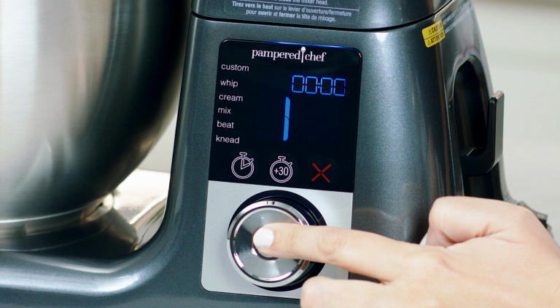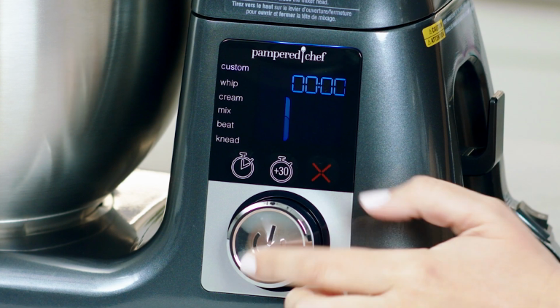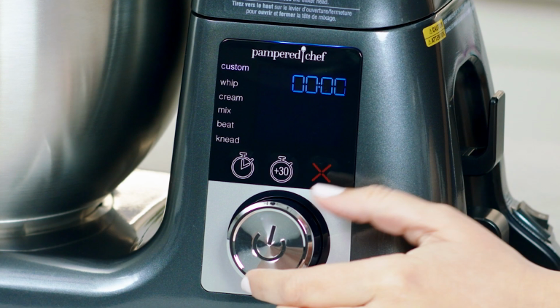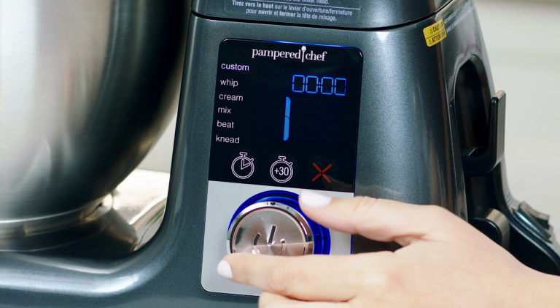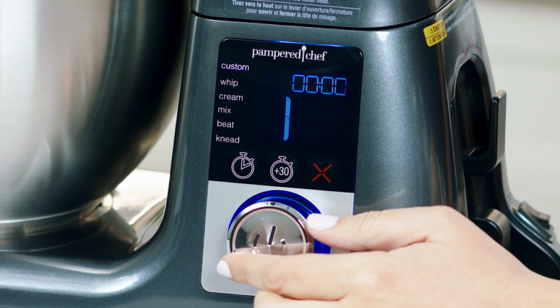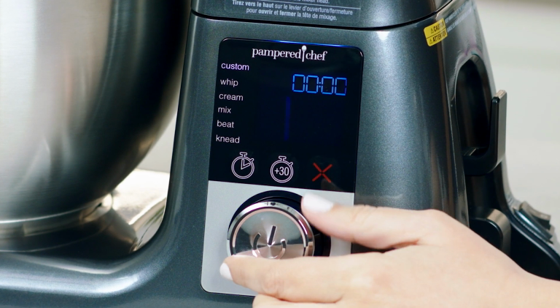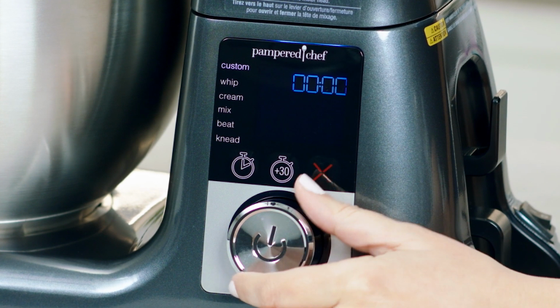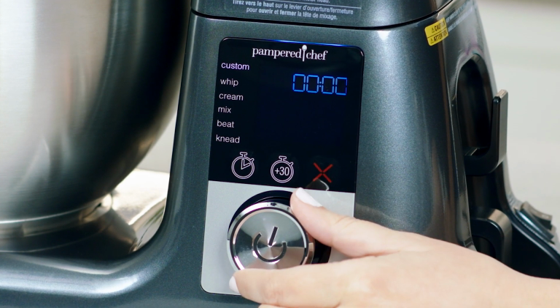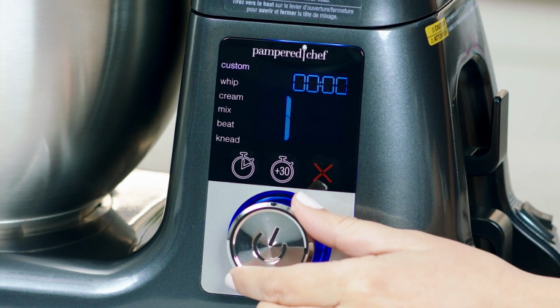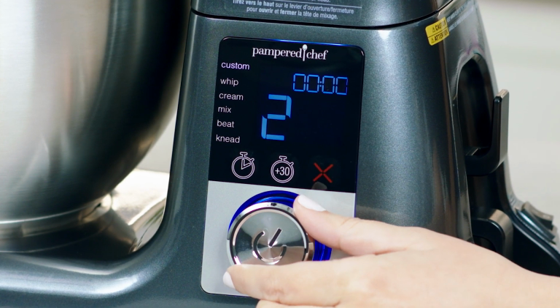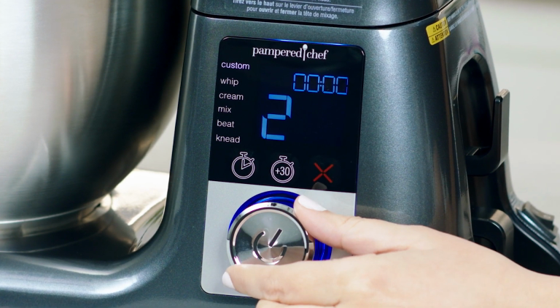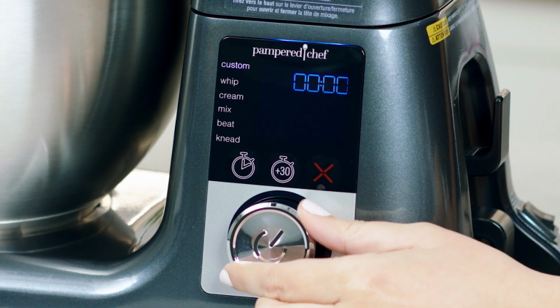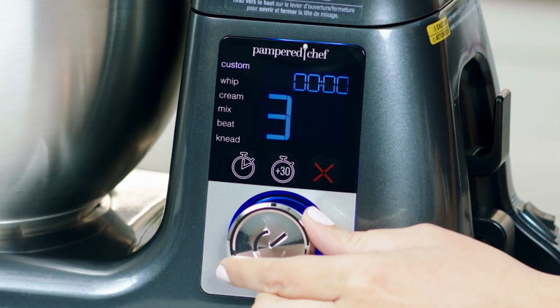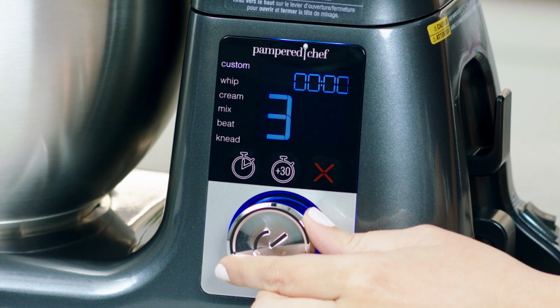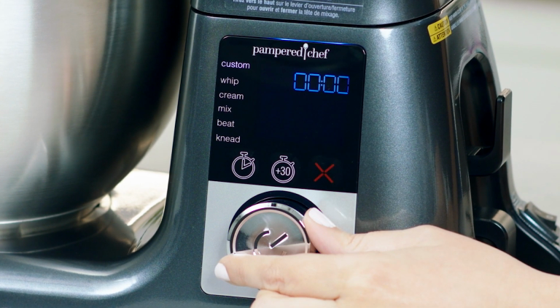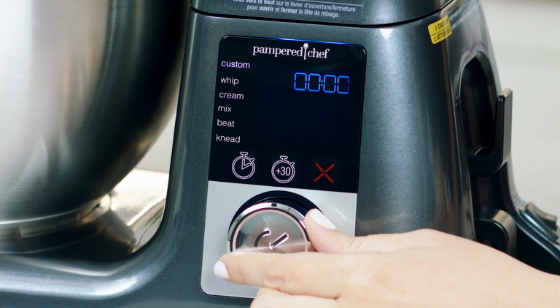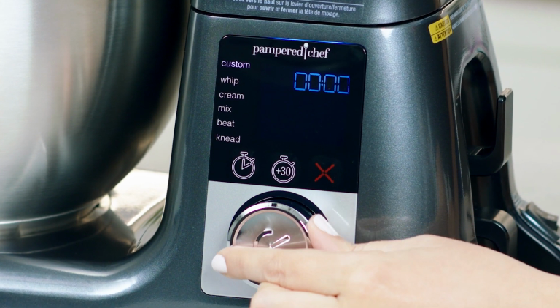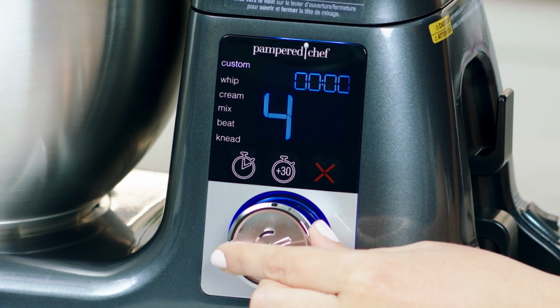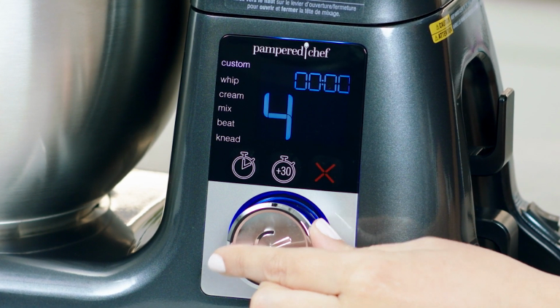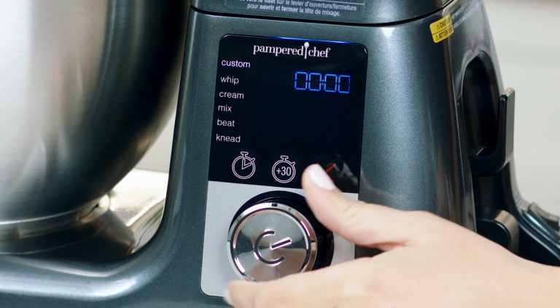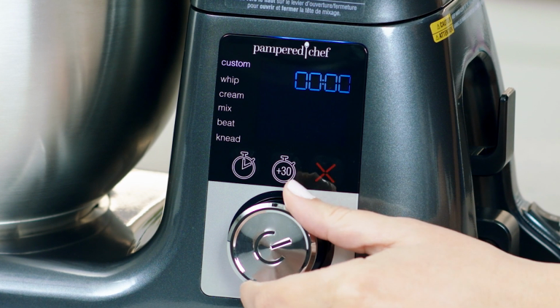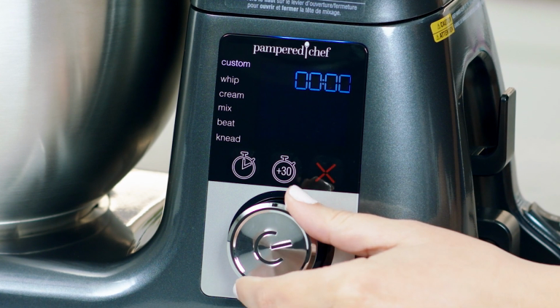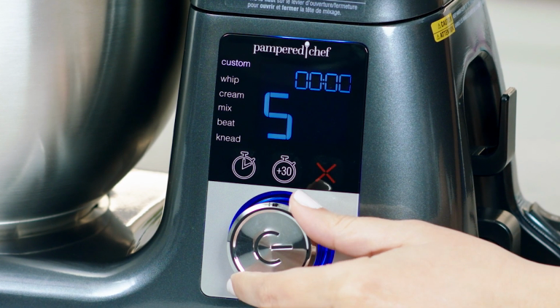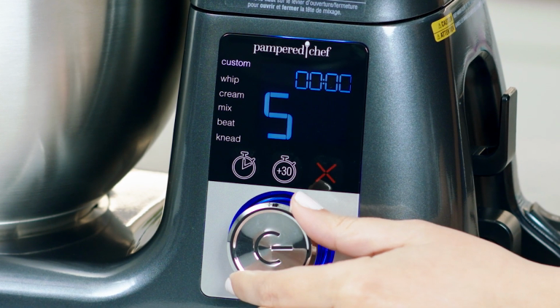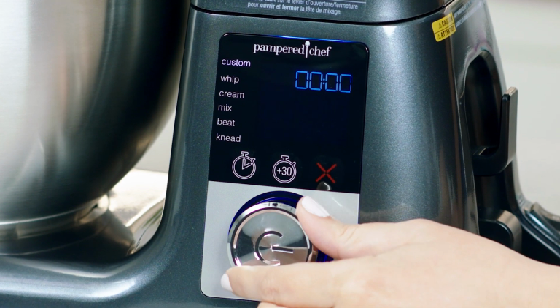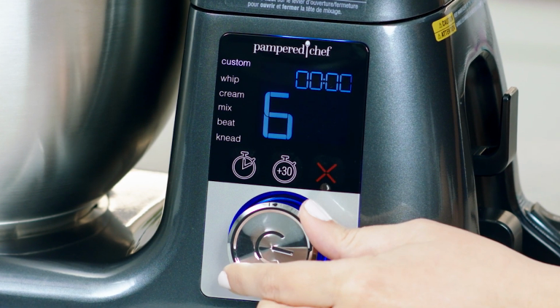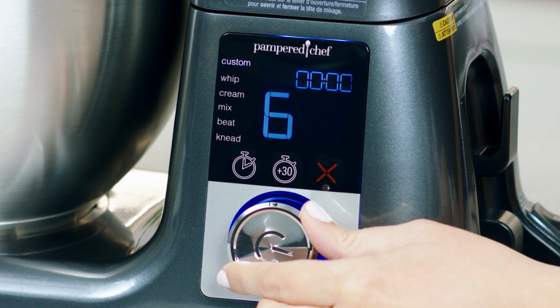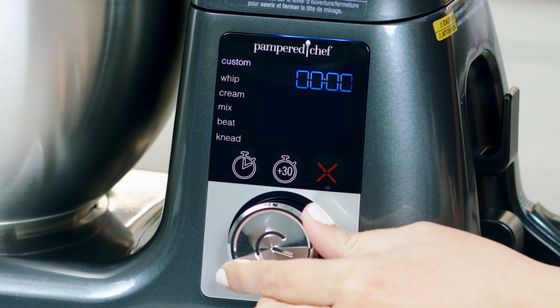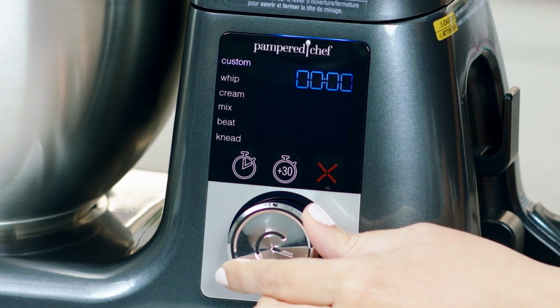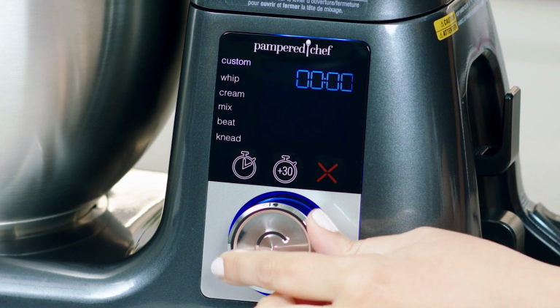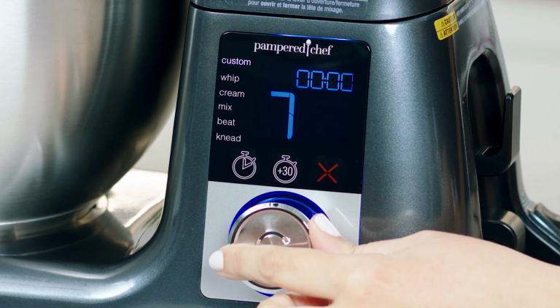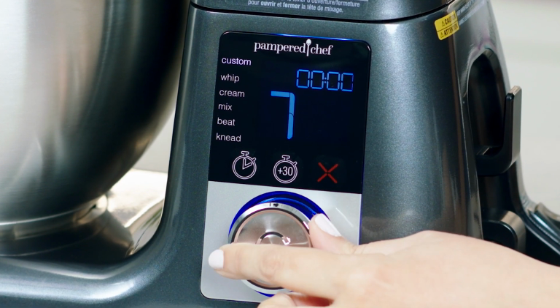The custom setting lets you choose one of eight speeds for full control of your tried and true recipes.